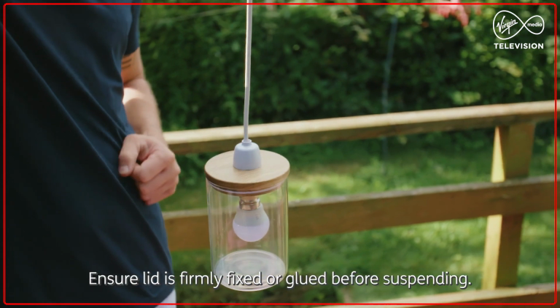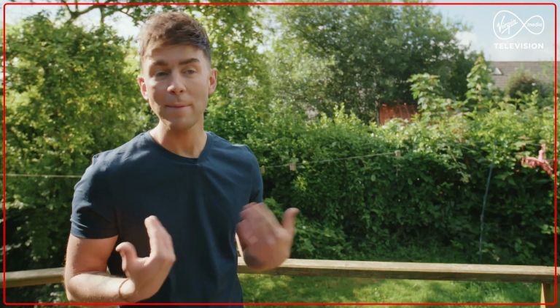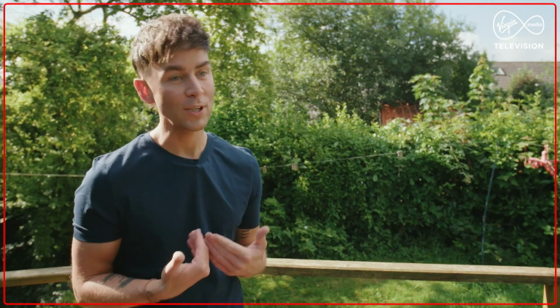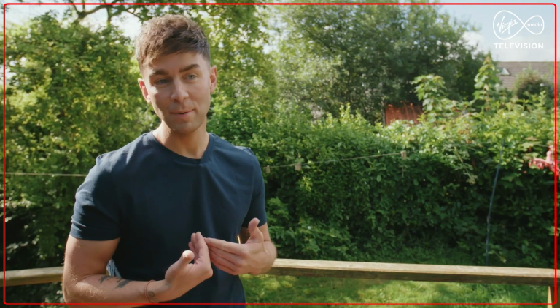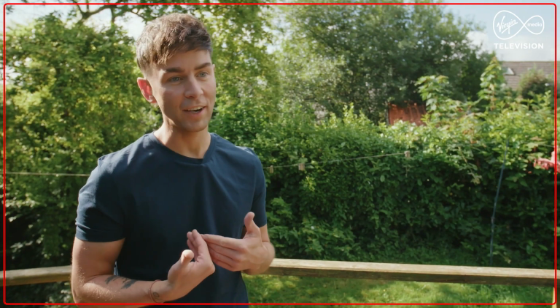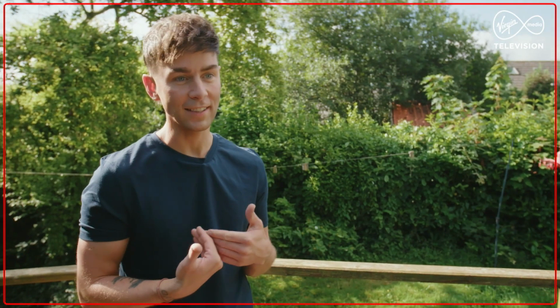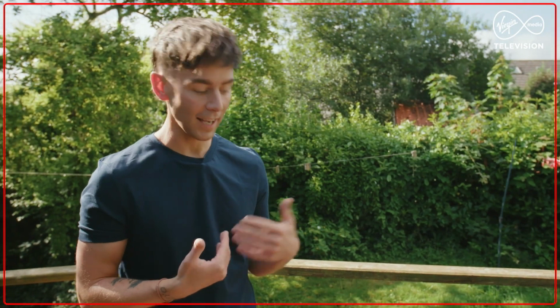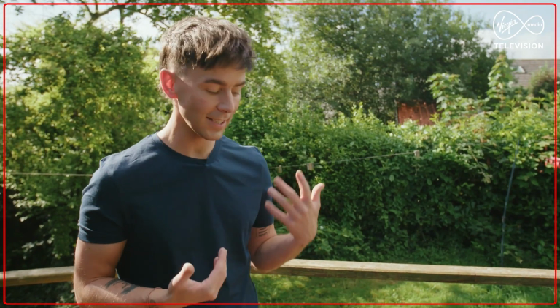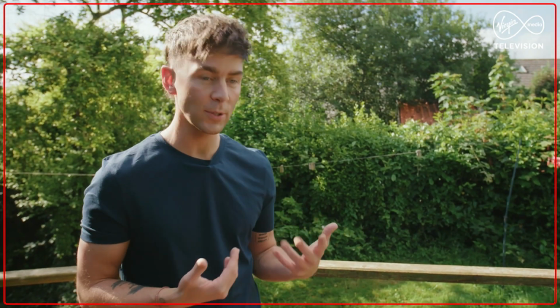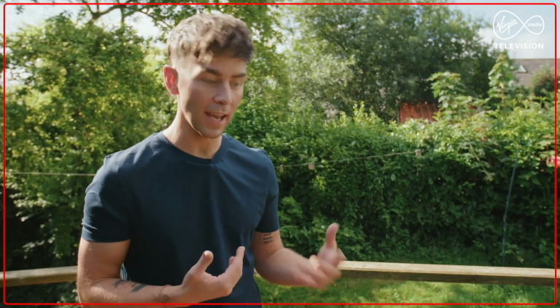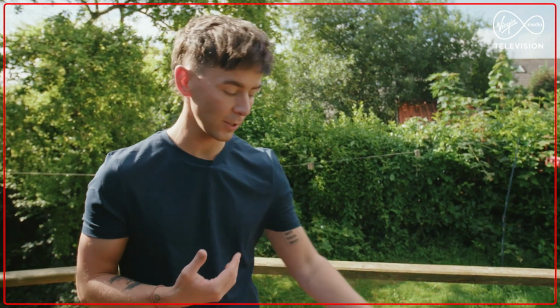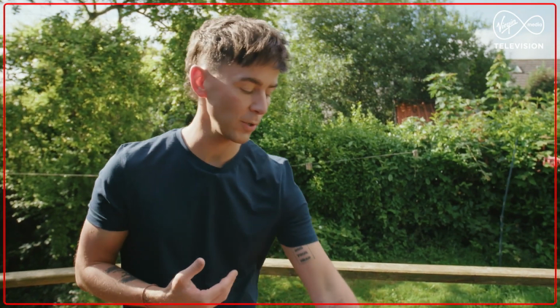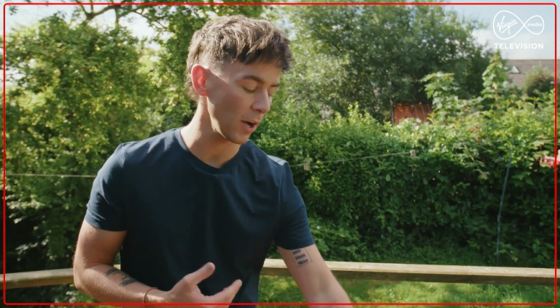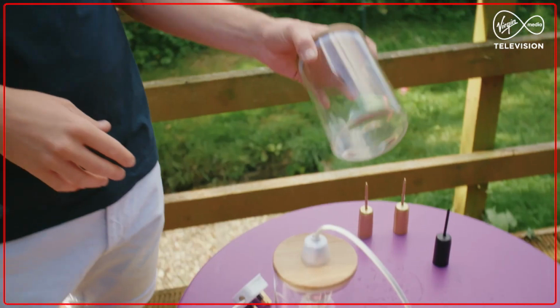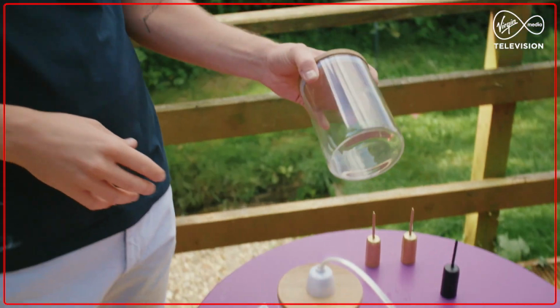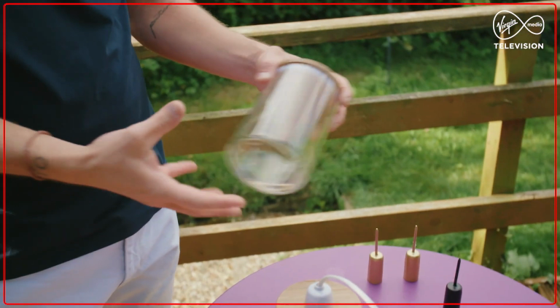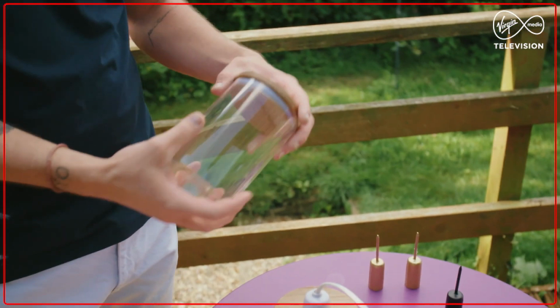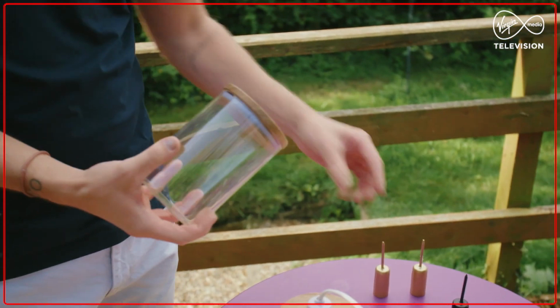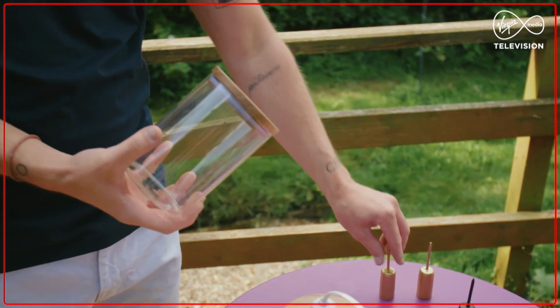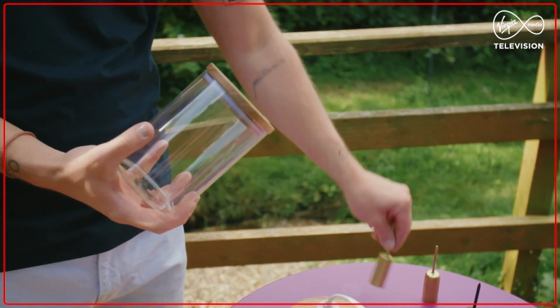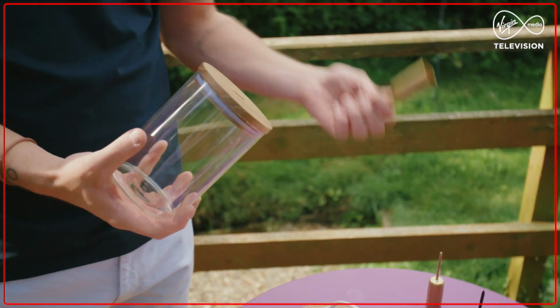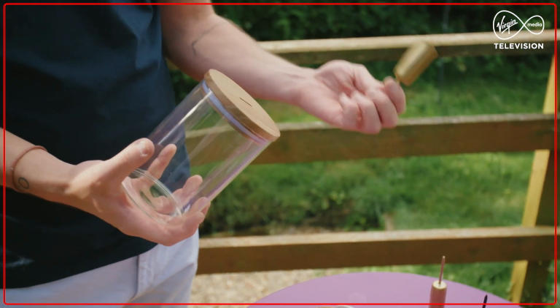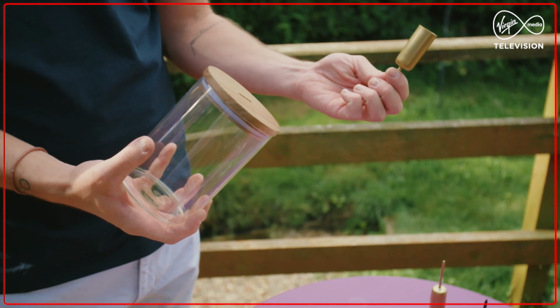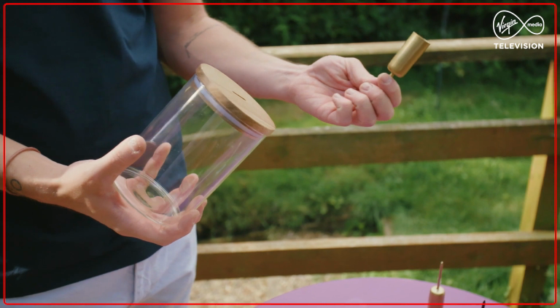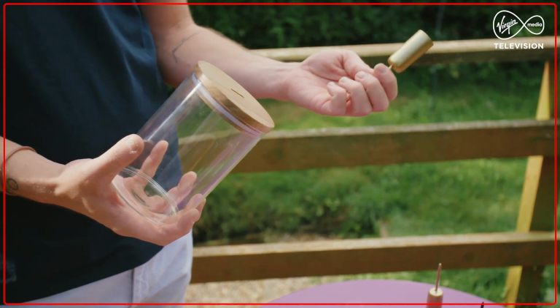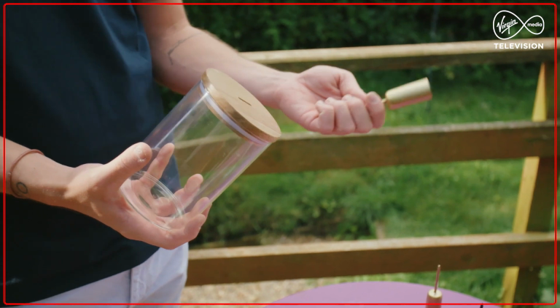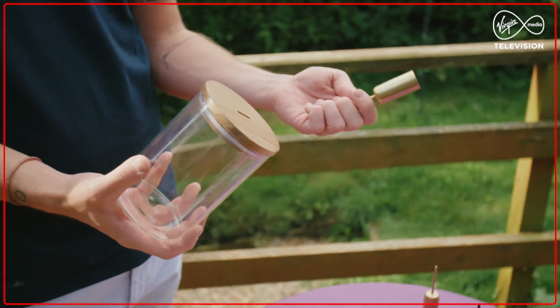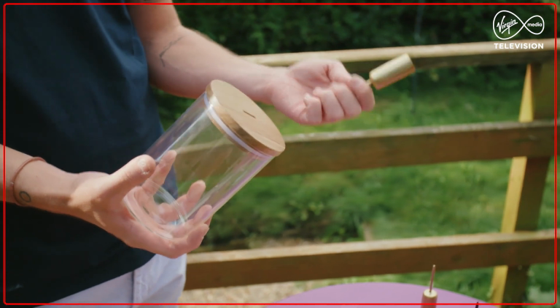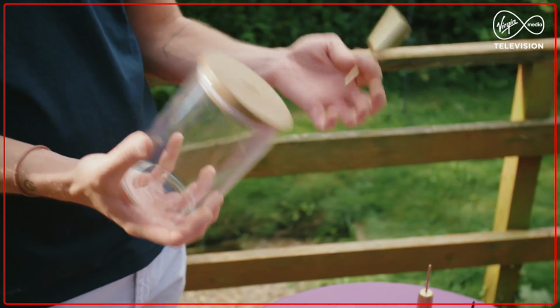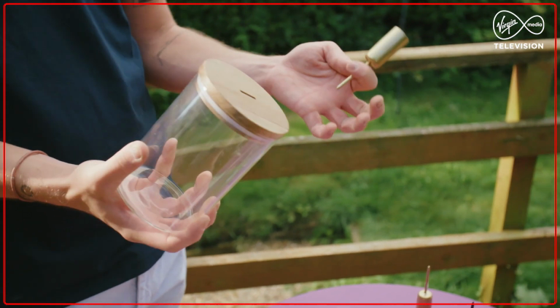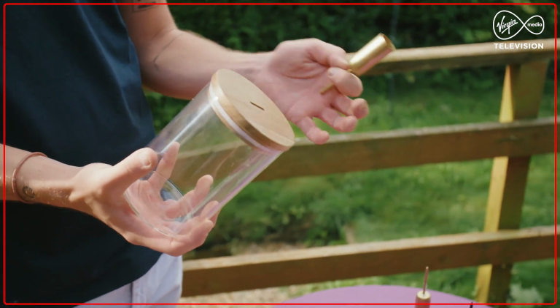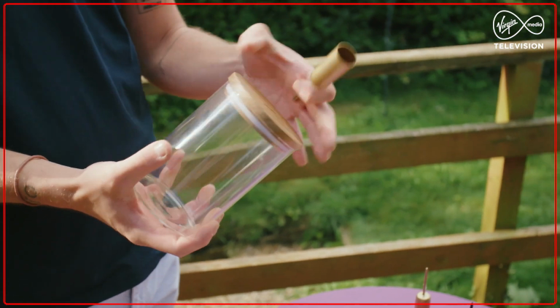I personally prefer candlelight, so today I'm going to show you how, using the same coffee jar and just one of these candle holders, you can make one of your own.